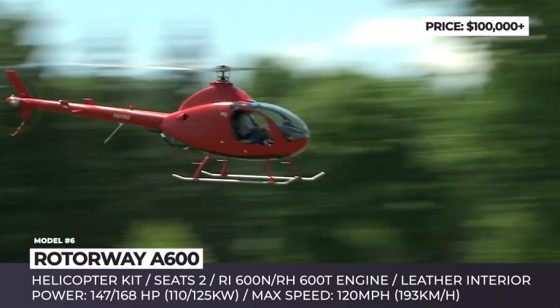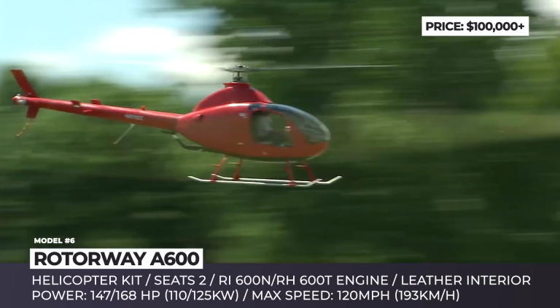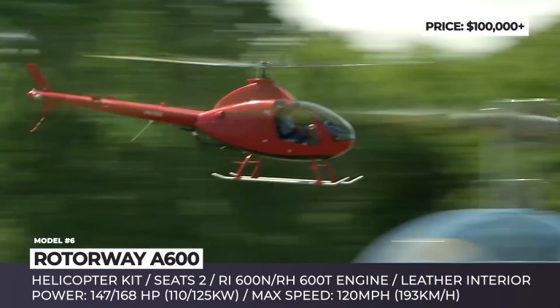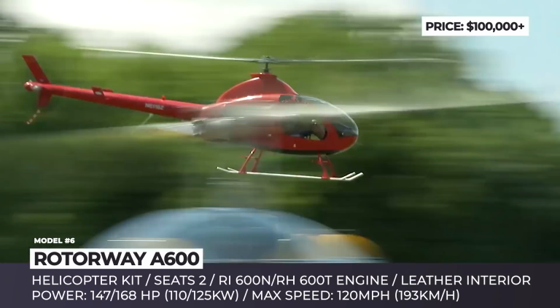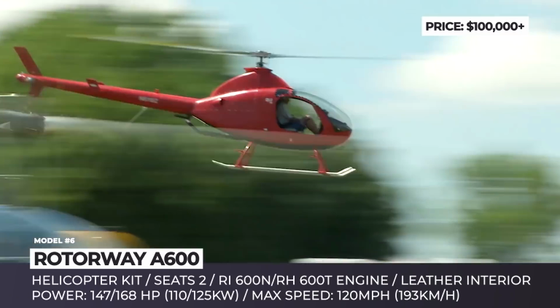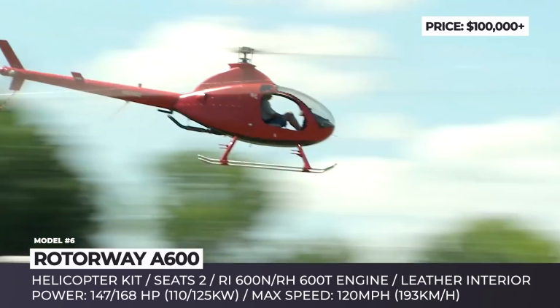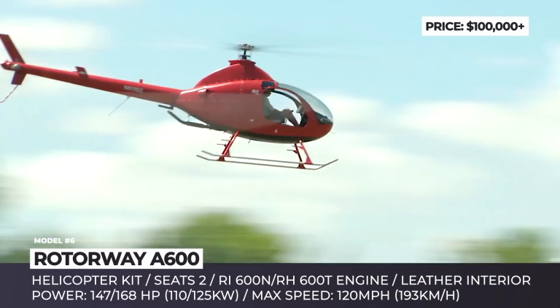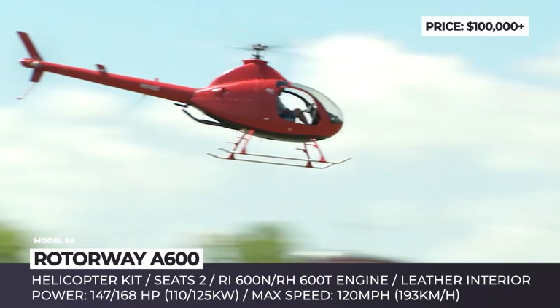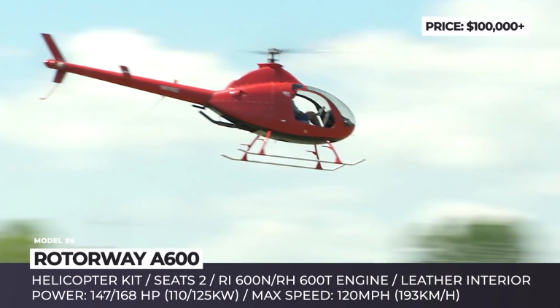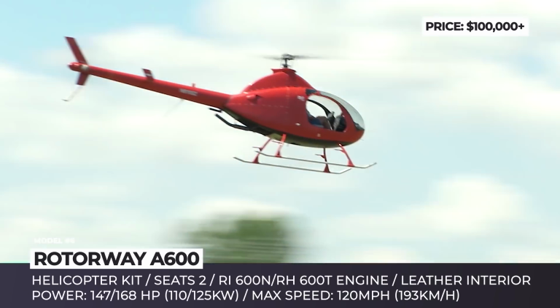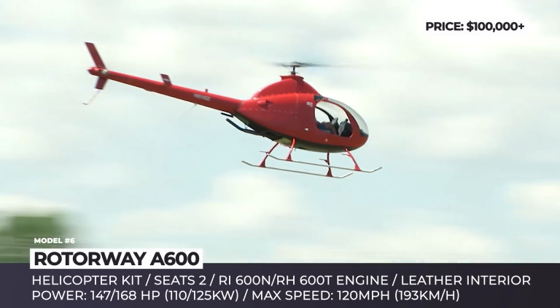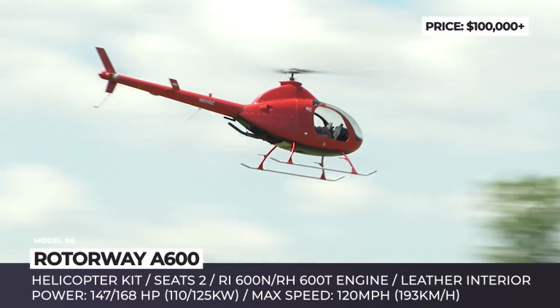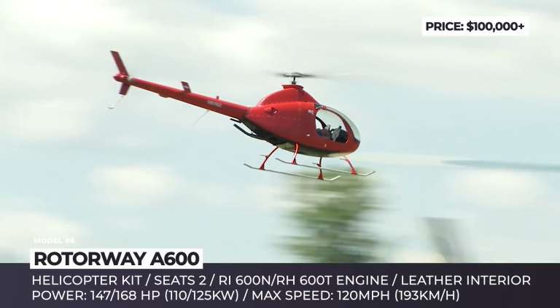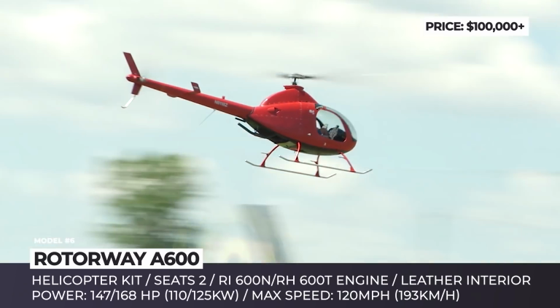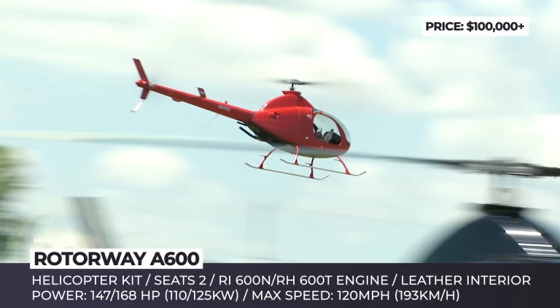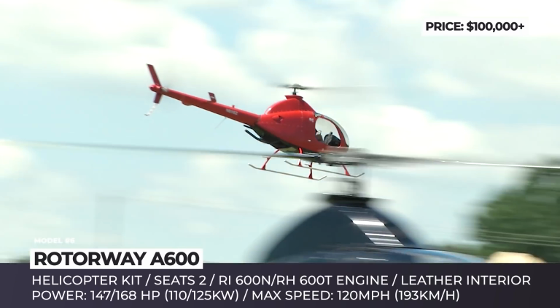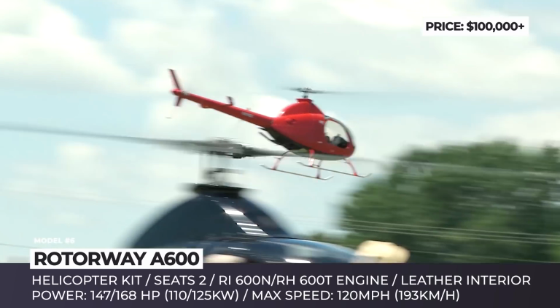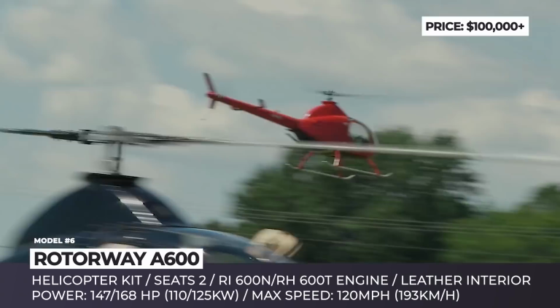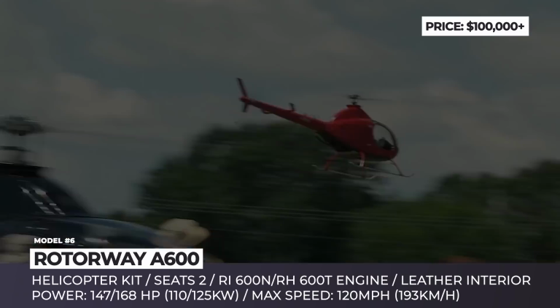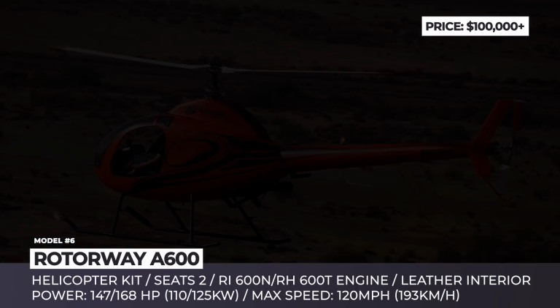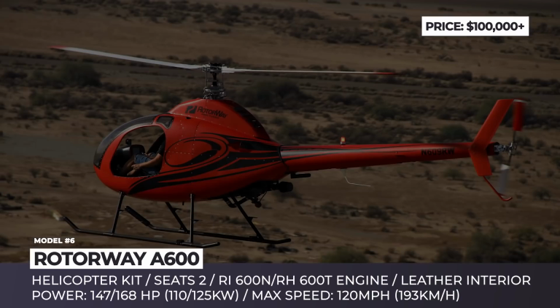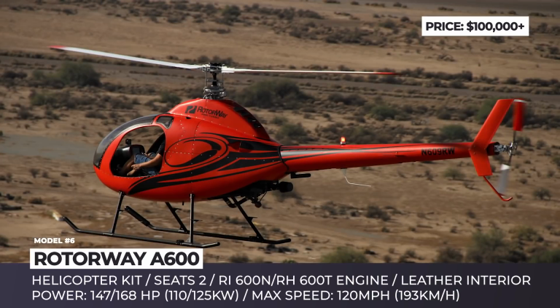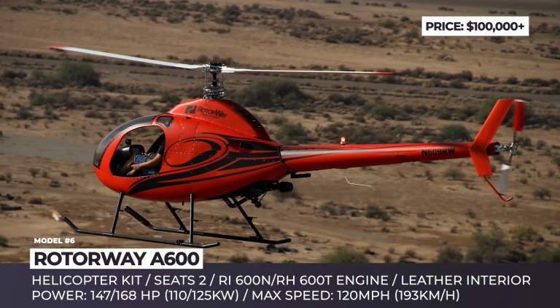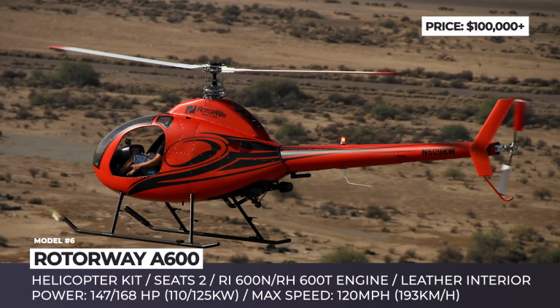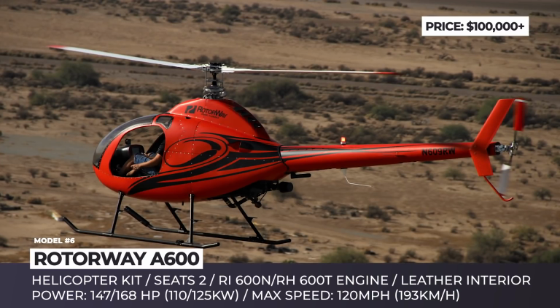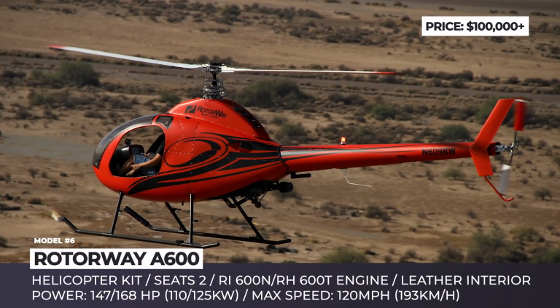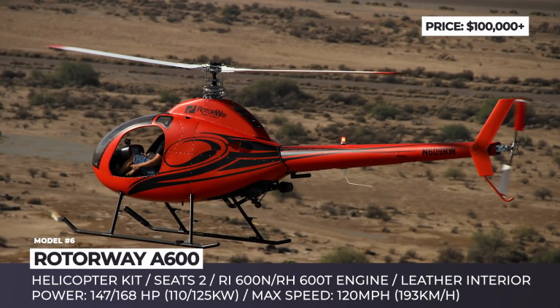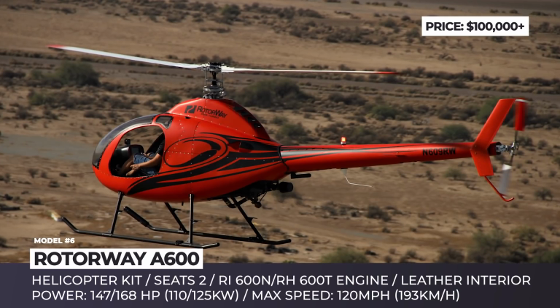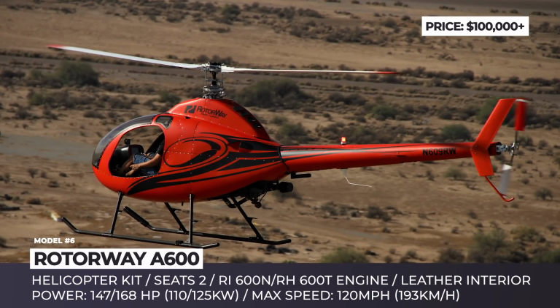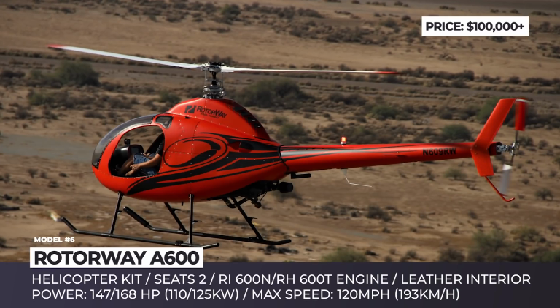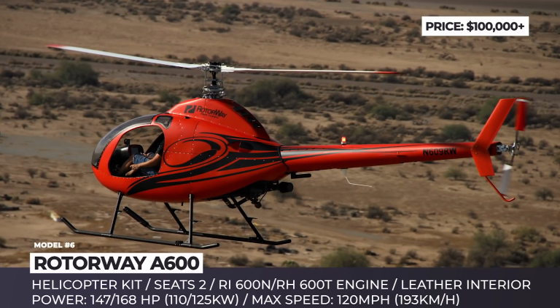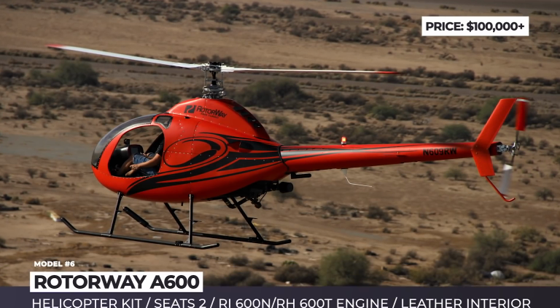To make the payment and assembly easier, the A600 is supplied in four equipment groups.